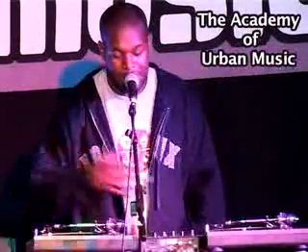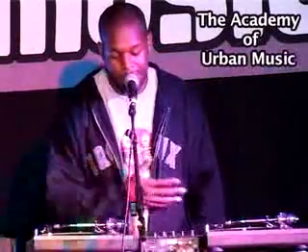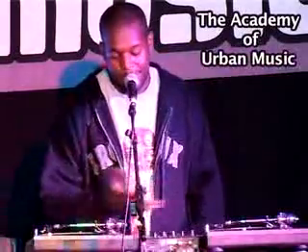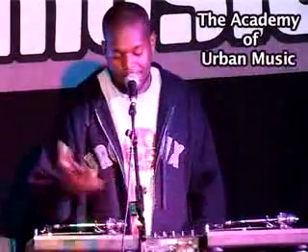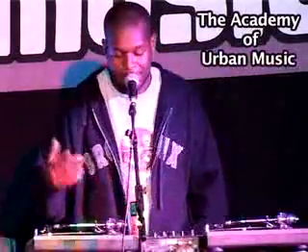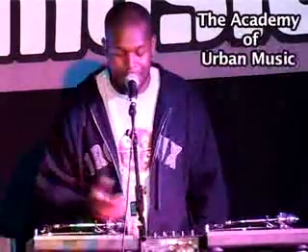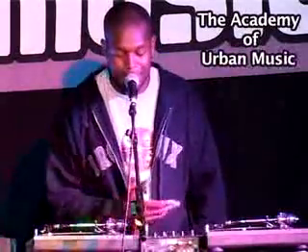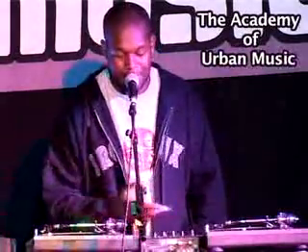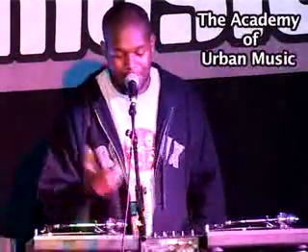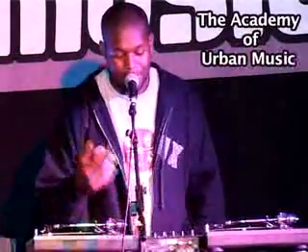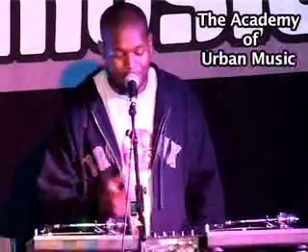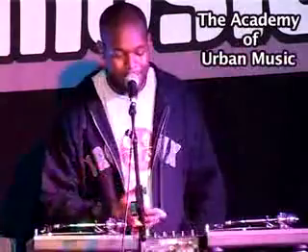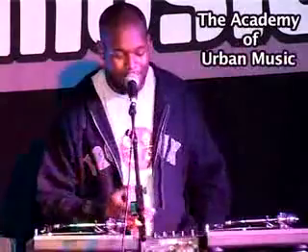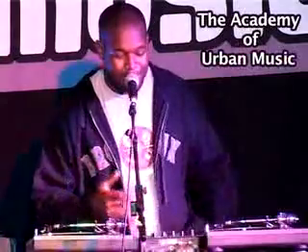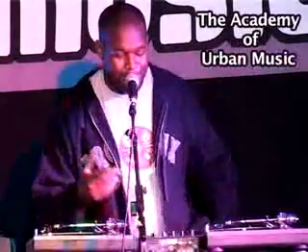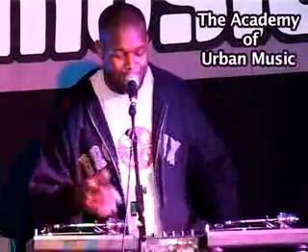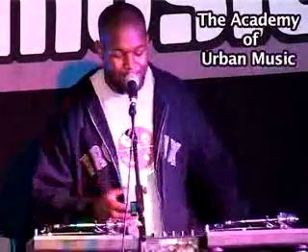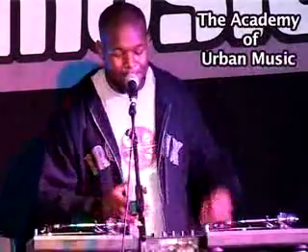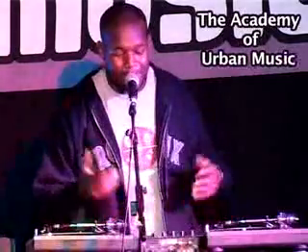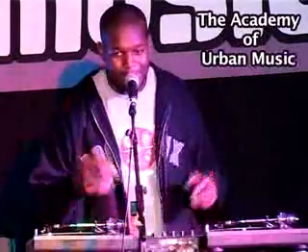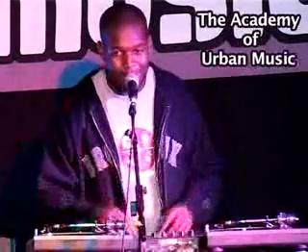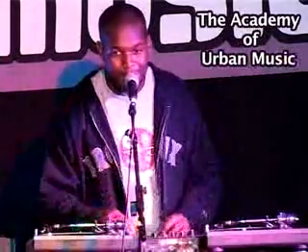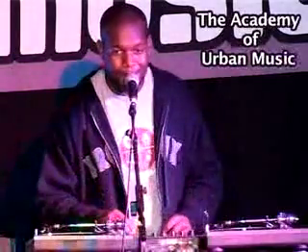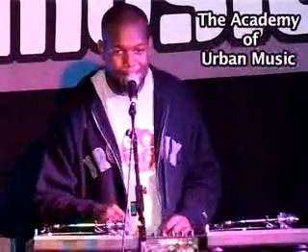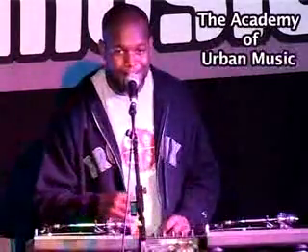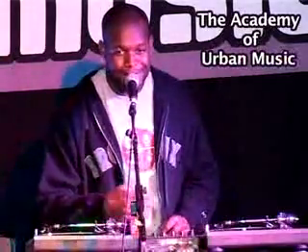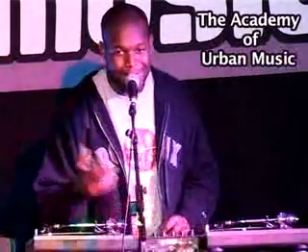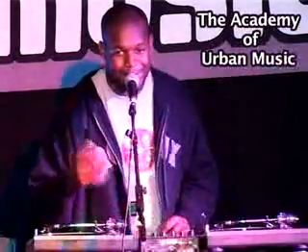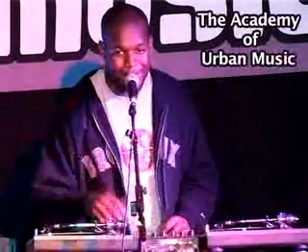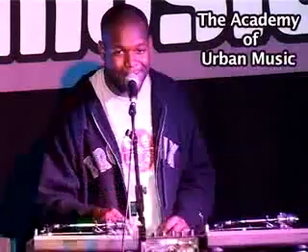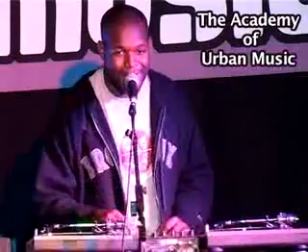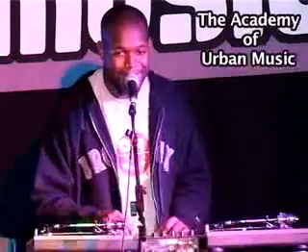A lot of them do that because they don't want the turntable to jump. But it's all good if it jumps — you know, still keeping it live.